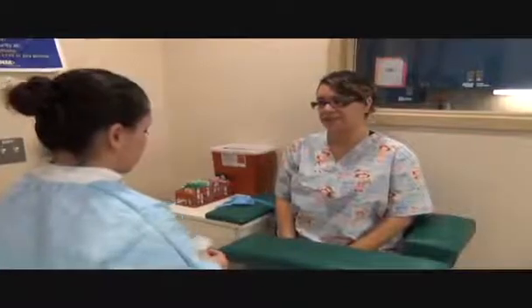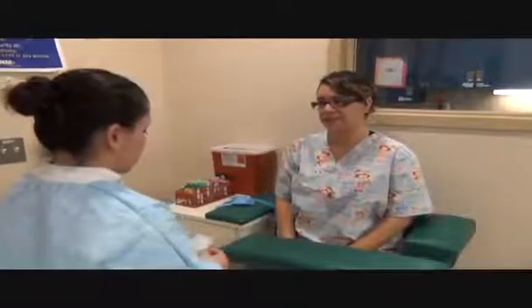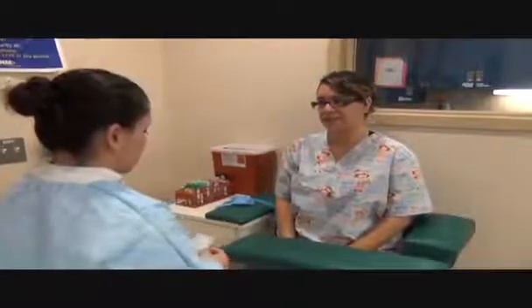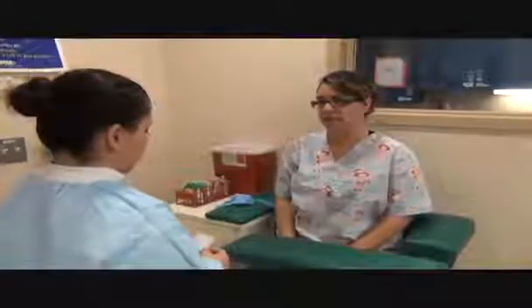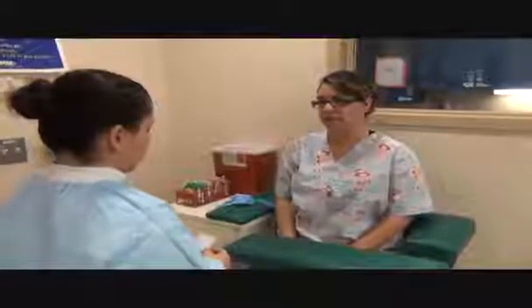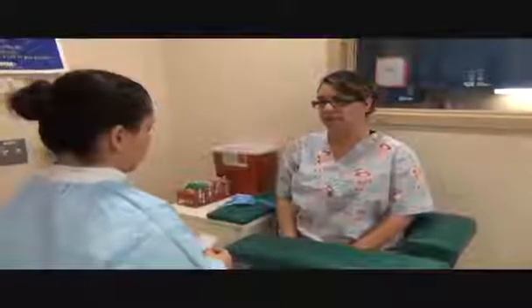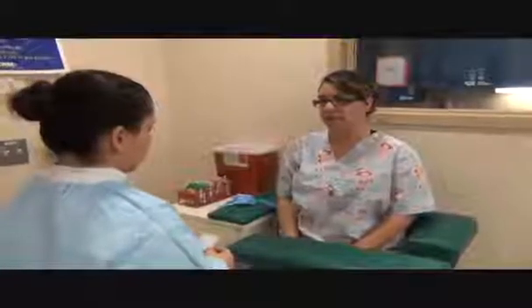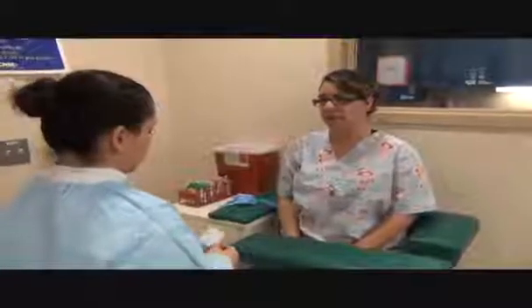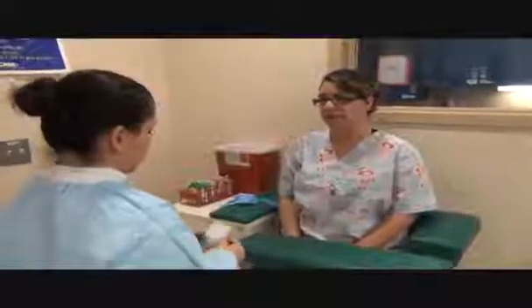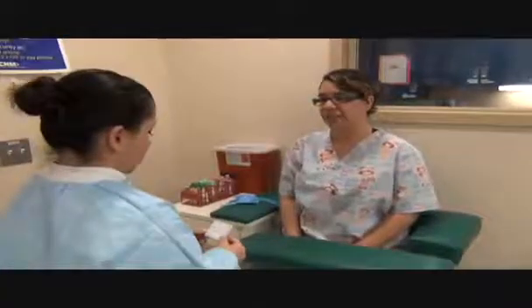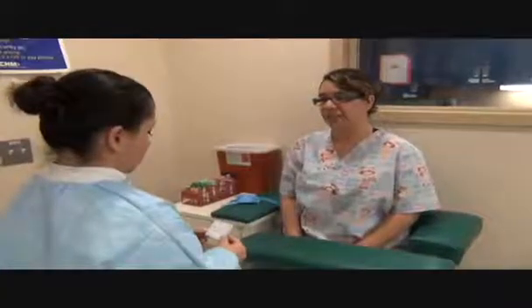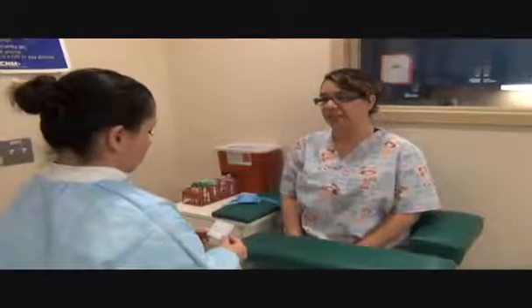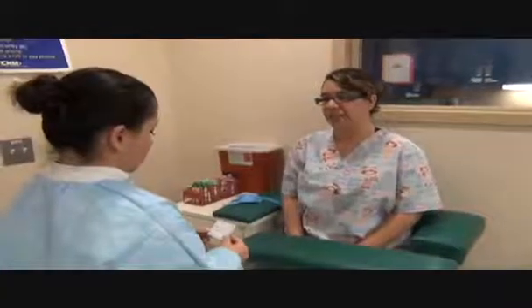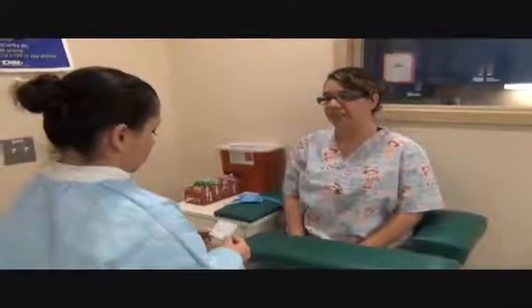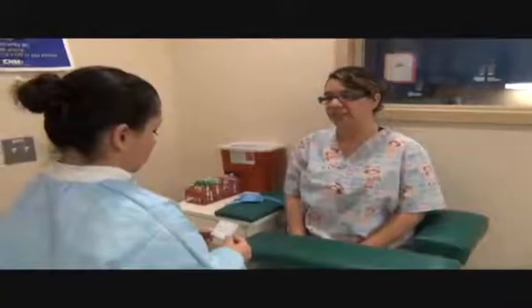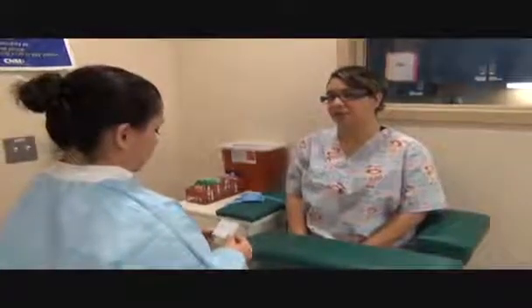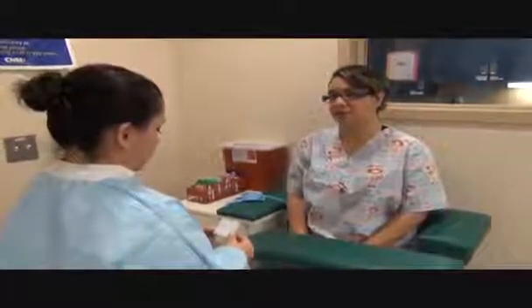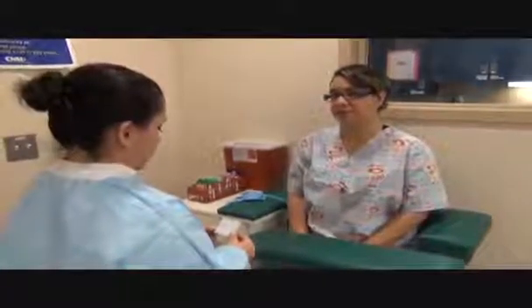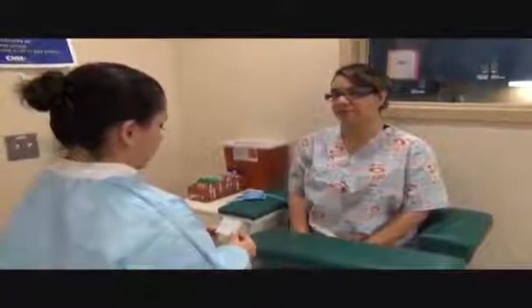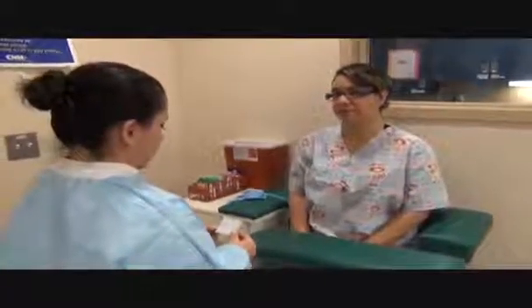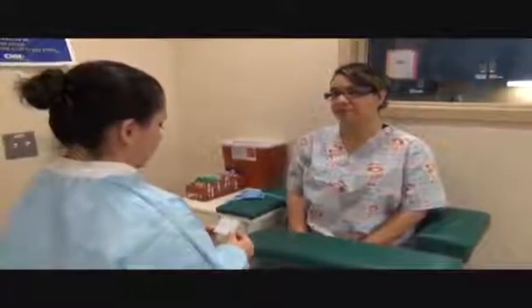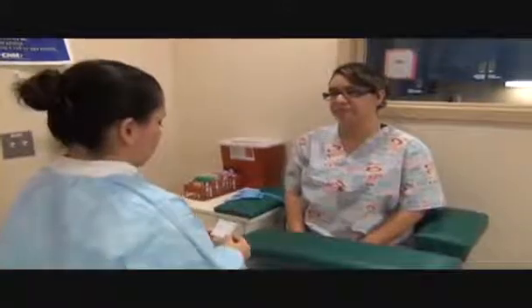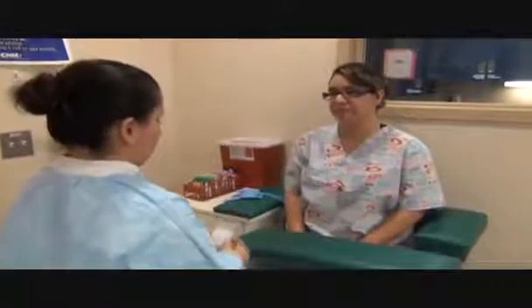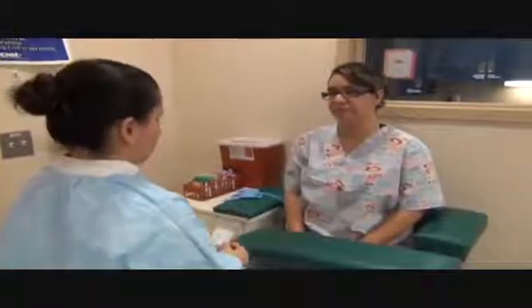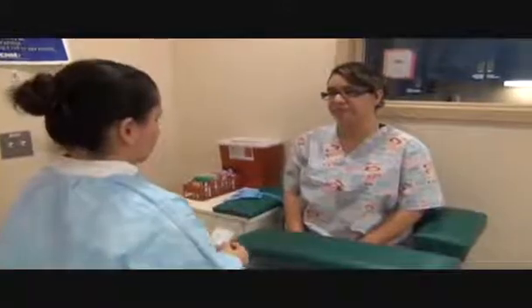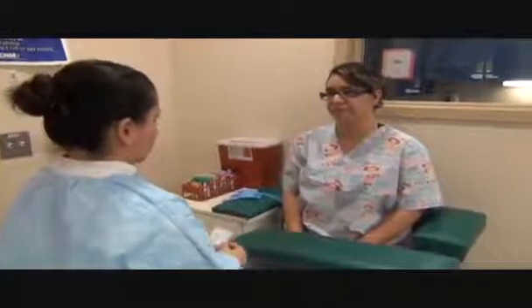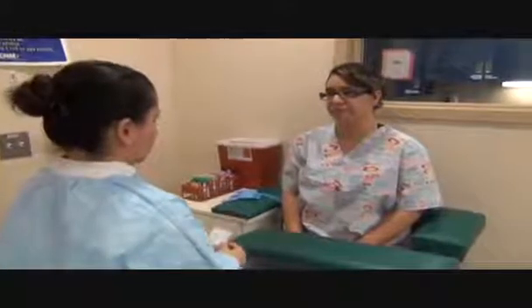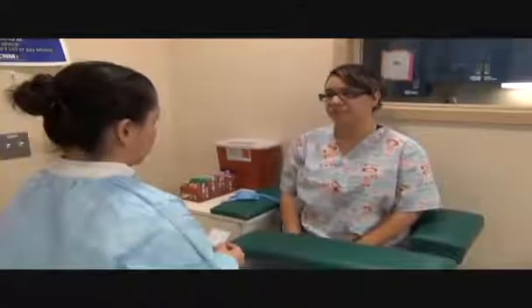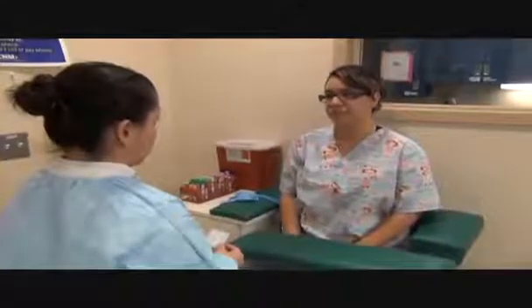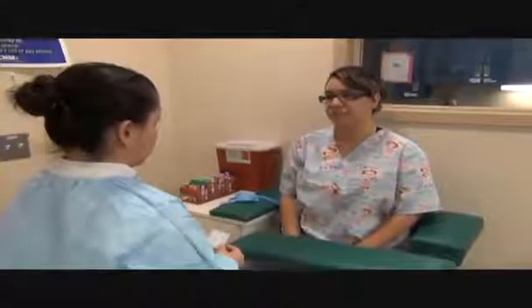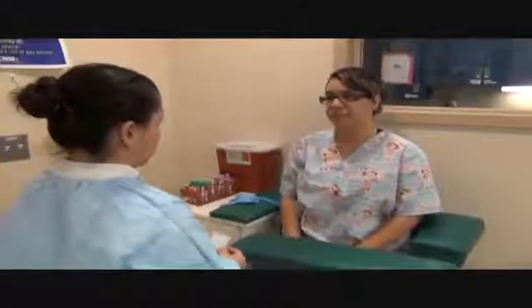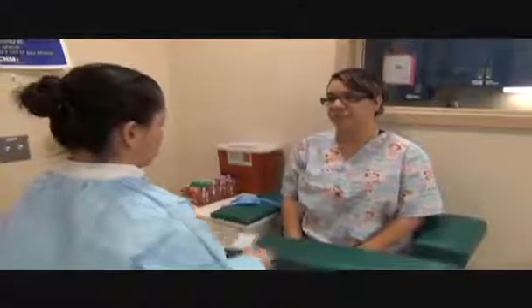Can you please state your name and date of birth? Laura Viegas, 4/22/75. Okay, I'm going to go wash my hands and glove up and I'll be right back.